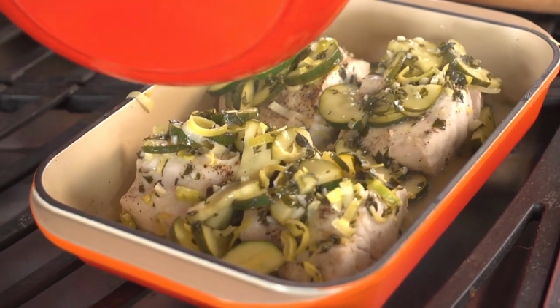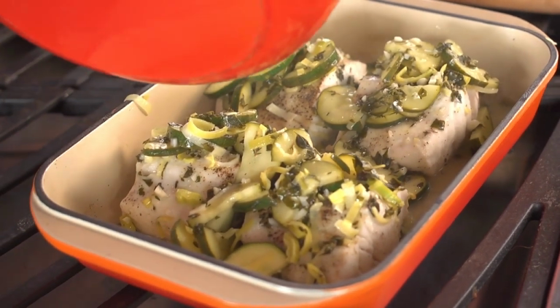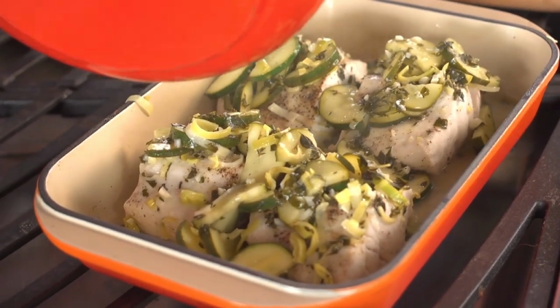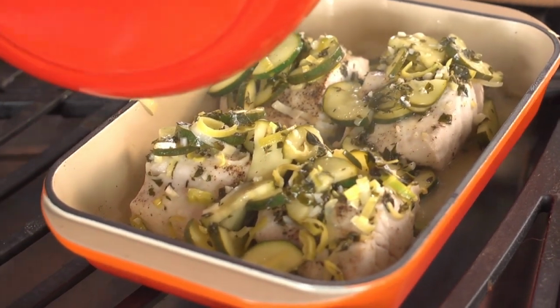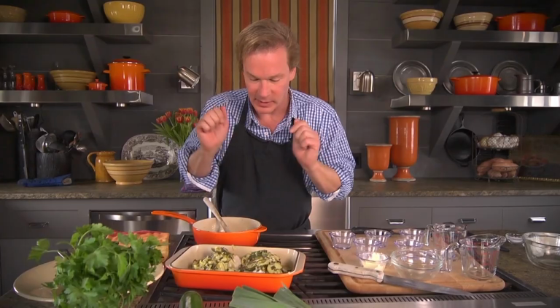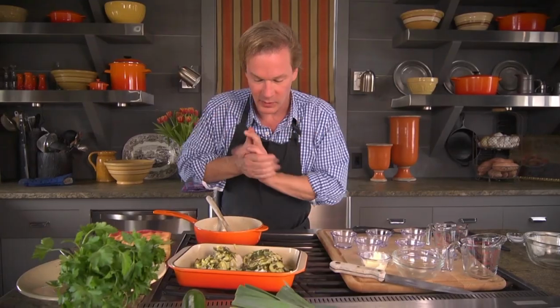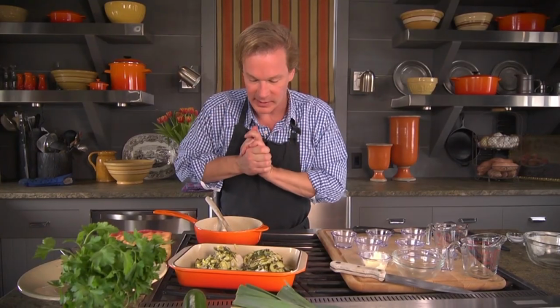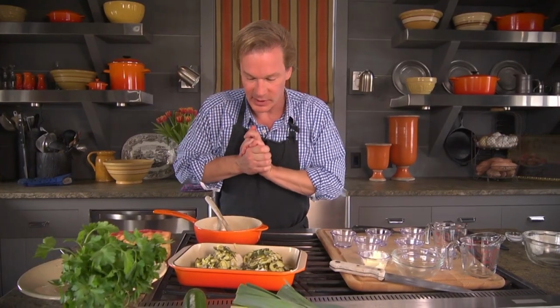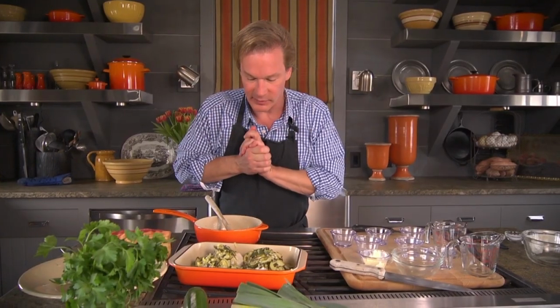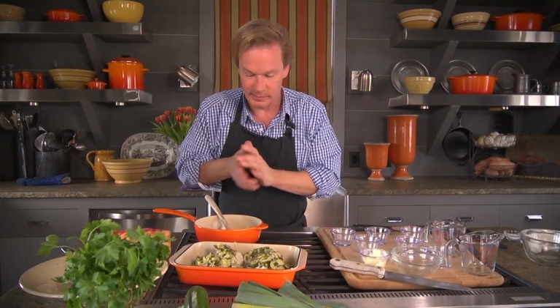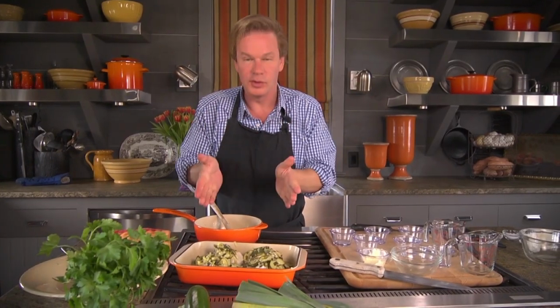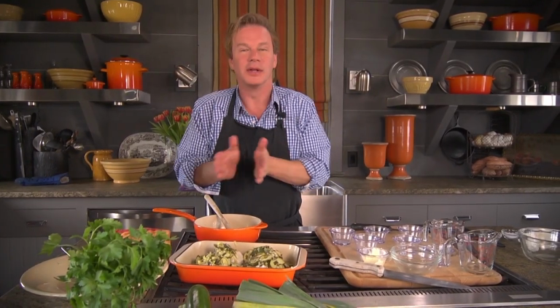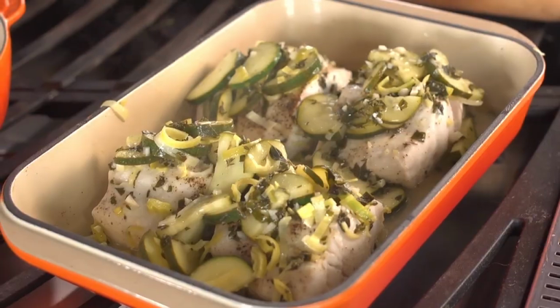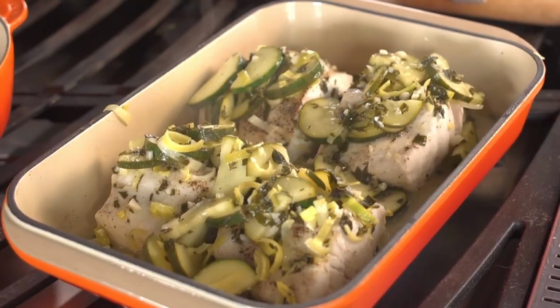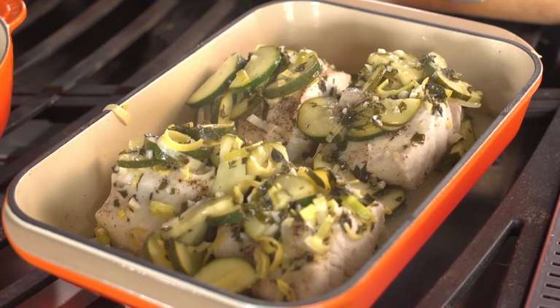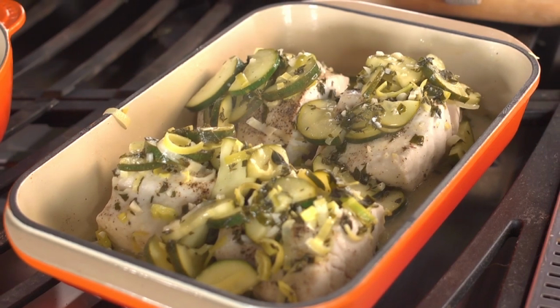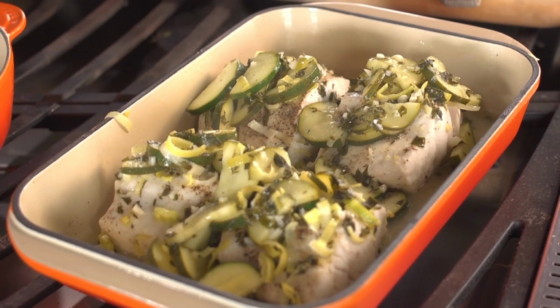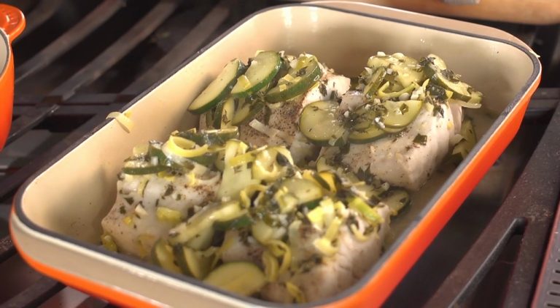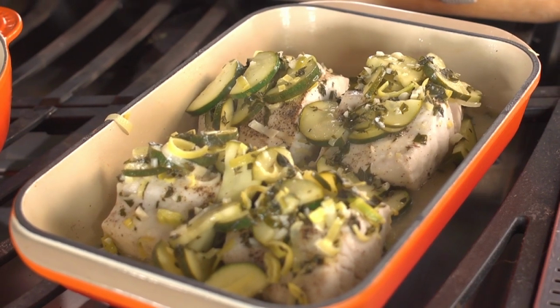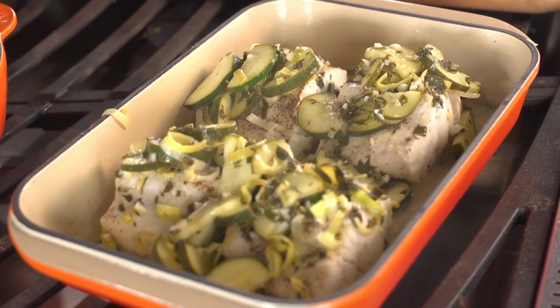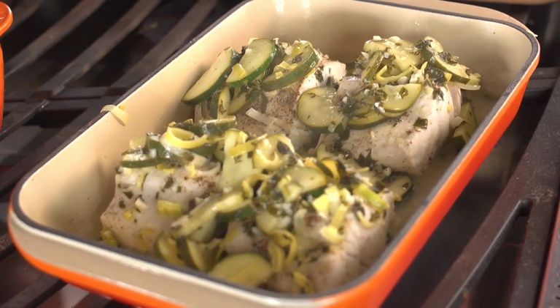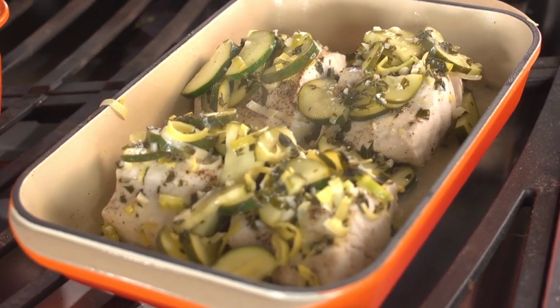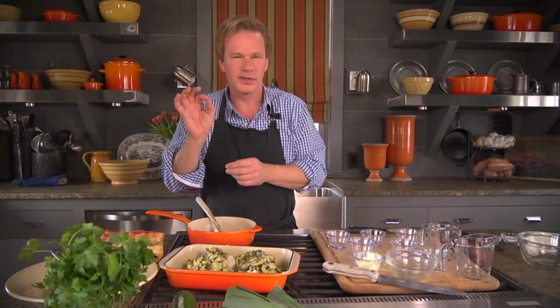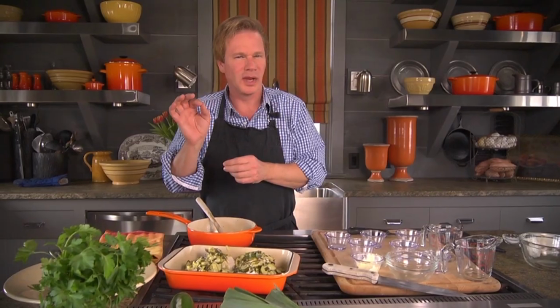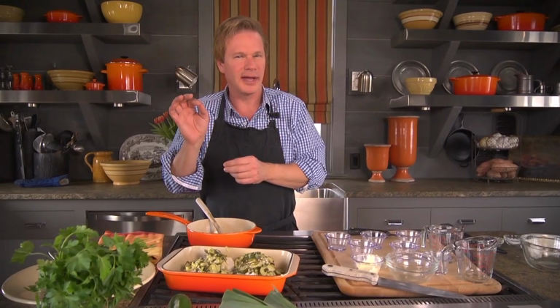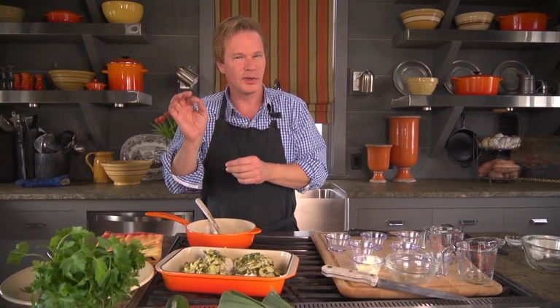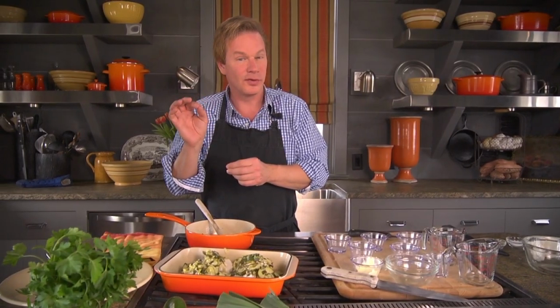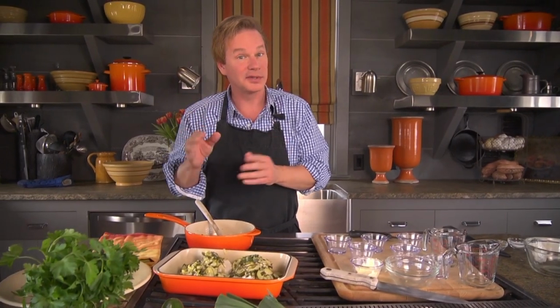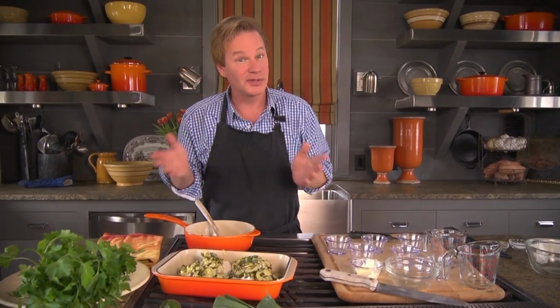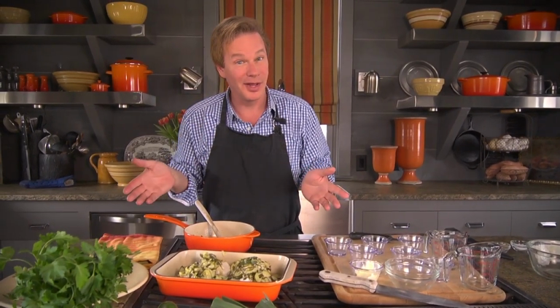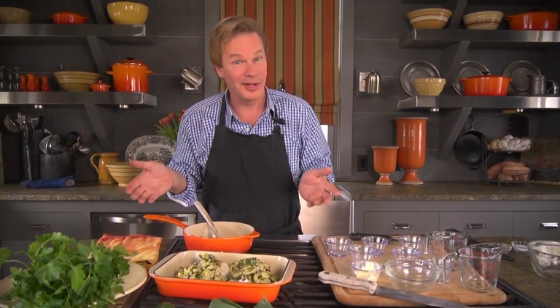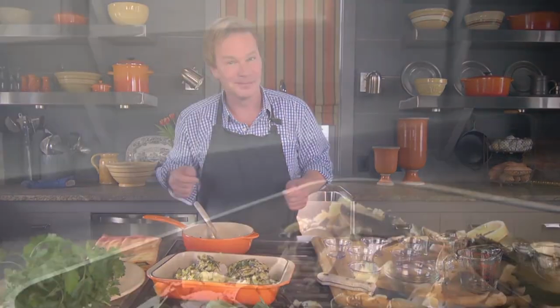And it will be ready to serve — beautiful, easy to prepare, and so delicious, so light, so fresh, and so healthy. I'll see you in the next one.